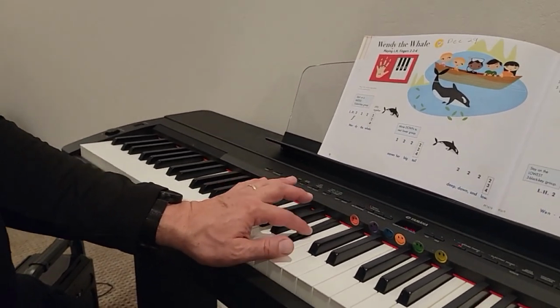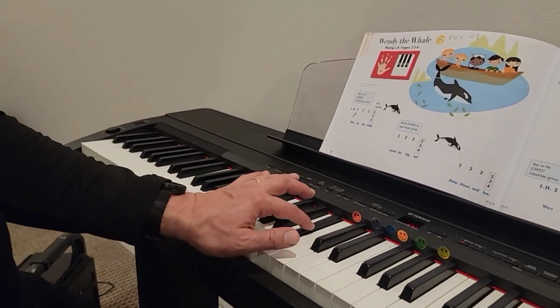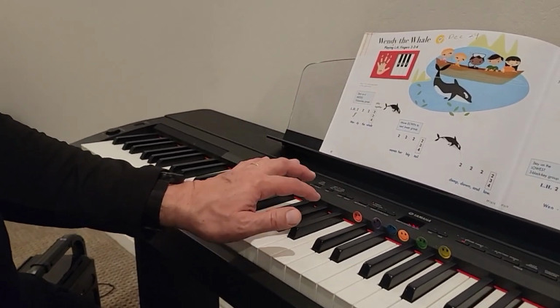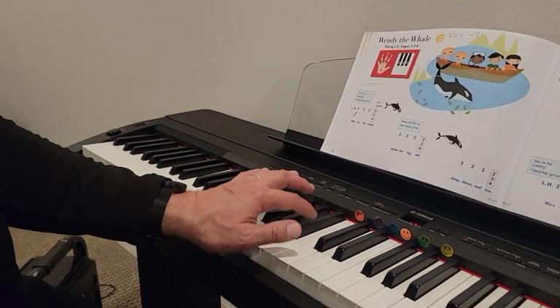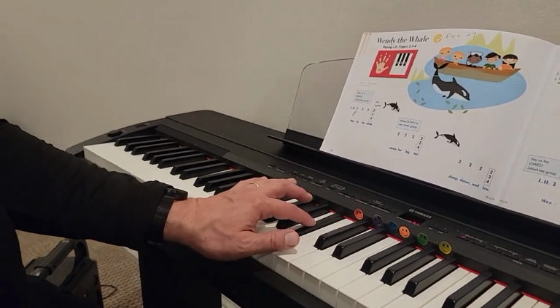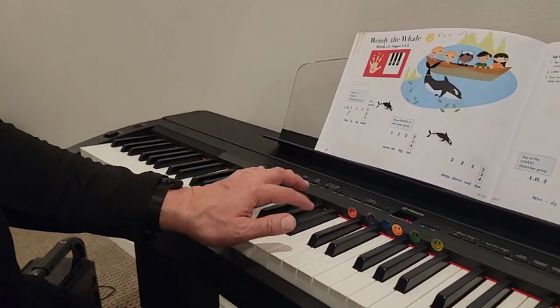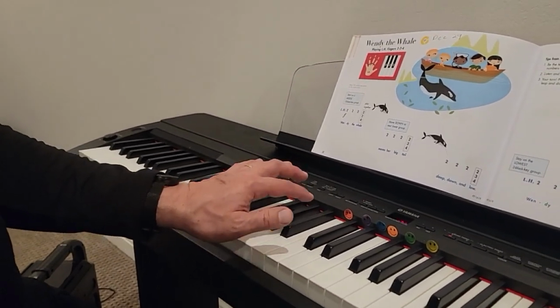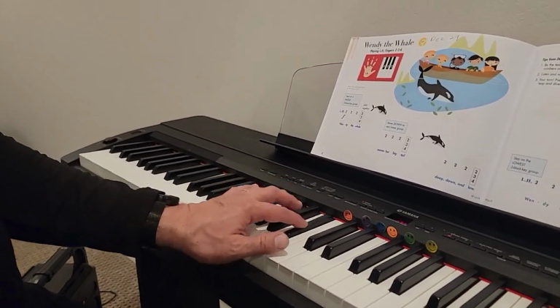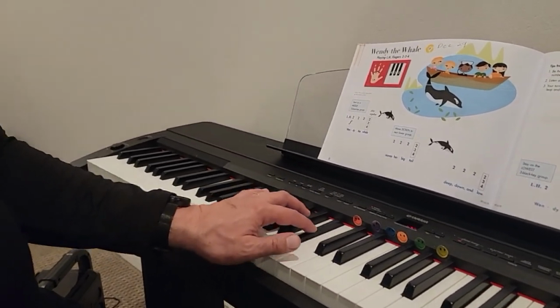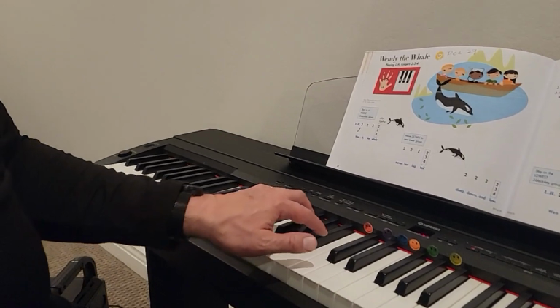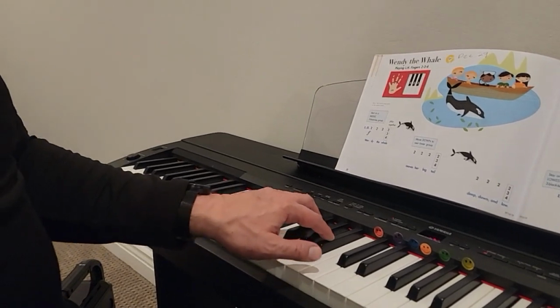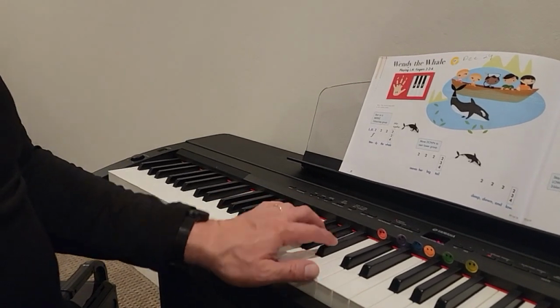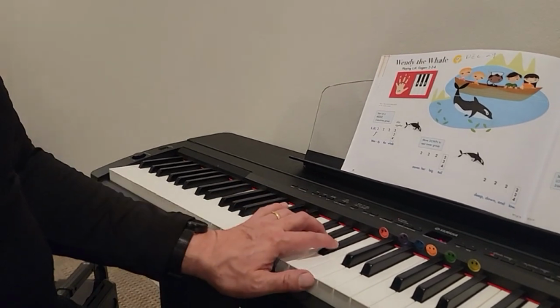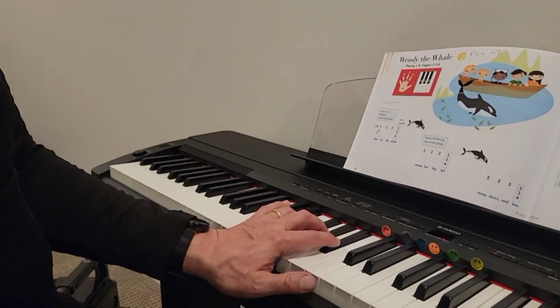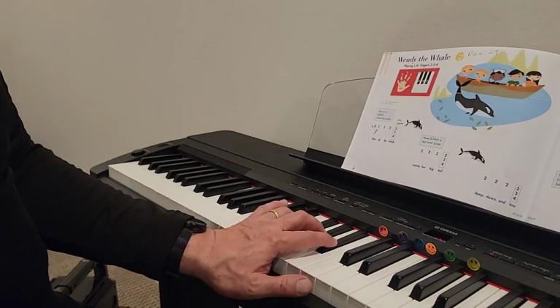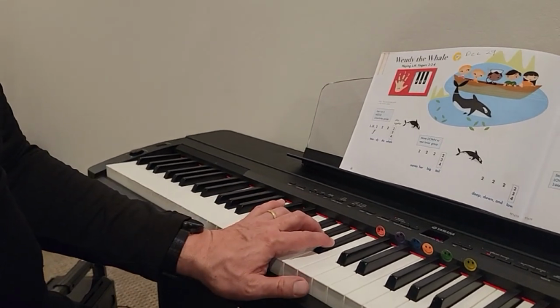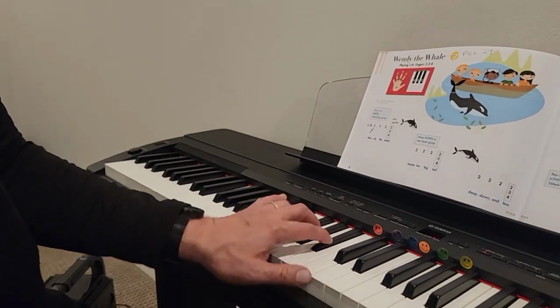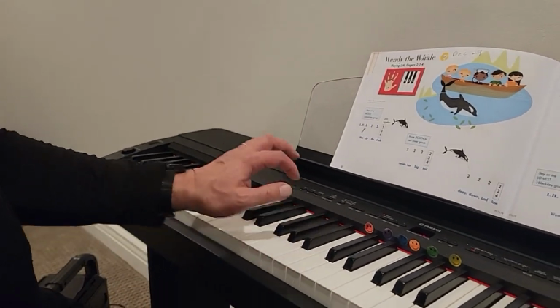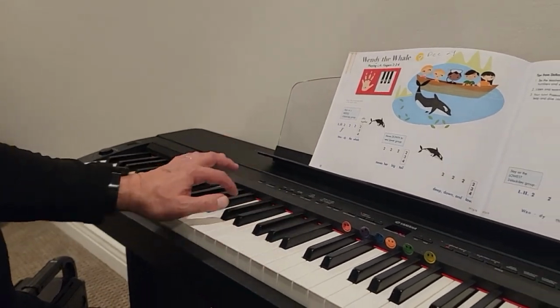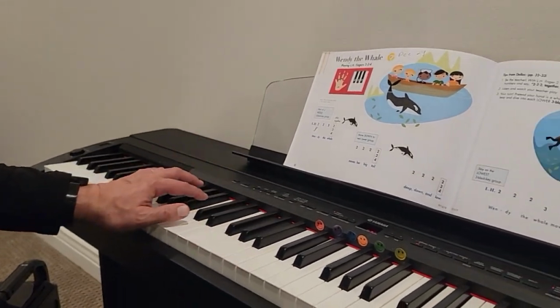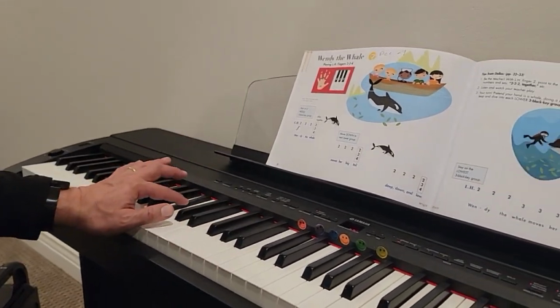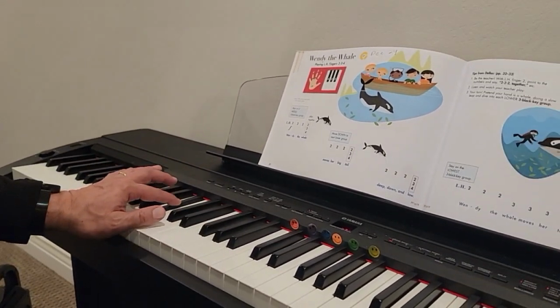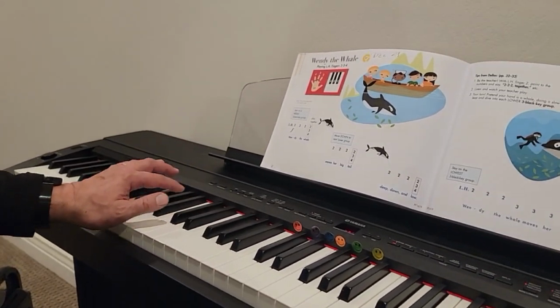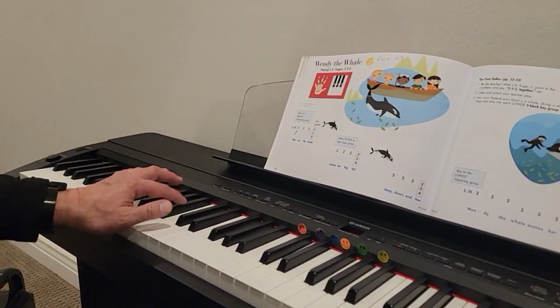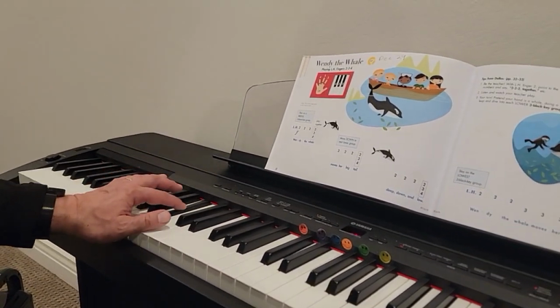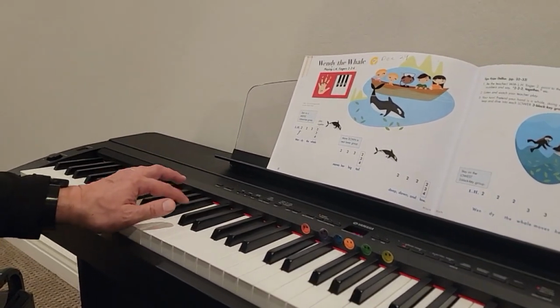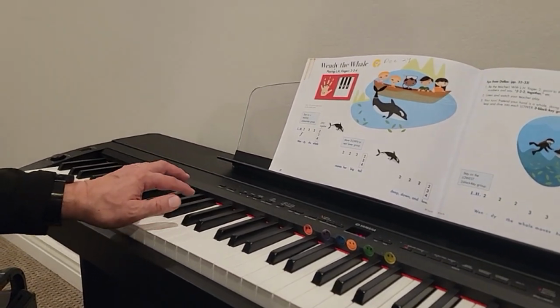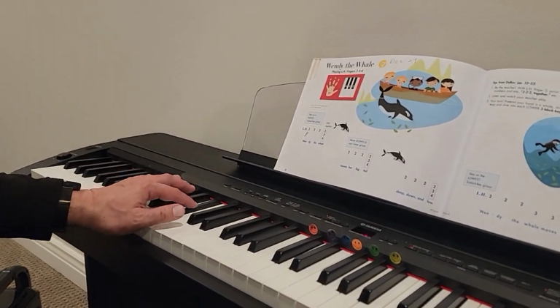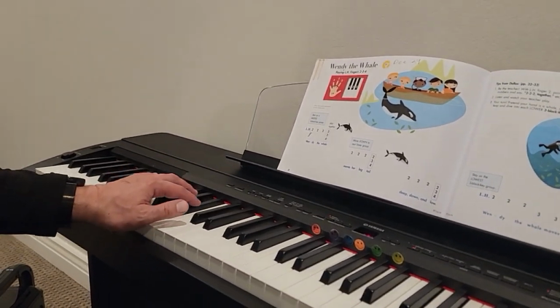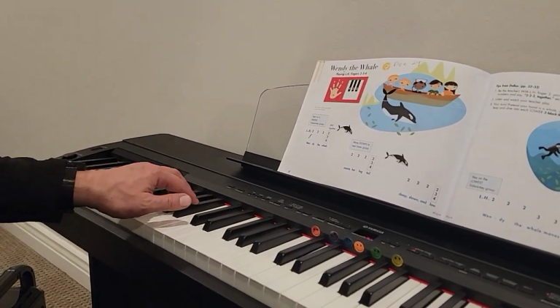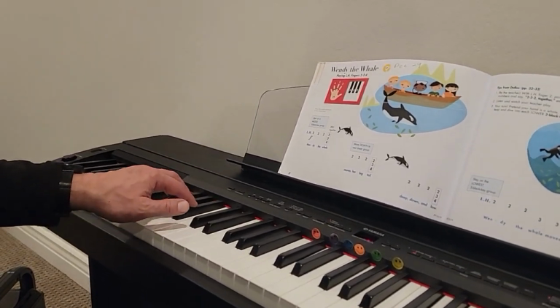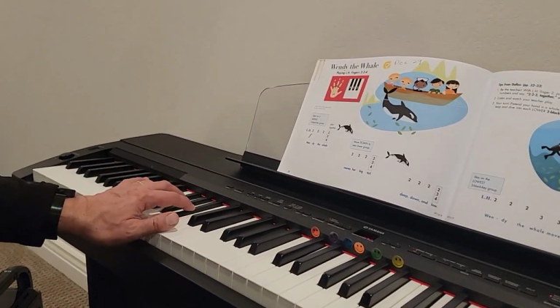Two, two, two, together. Two, two, two, together.